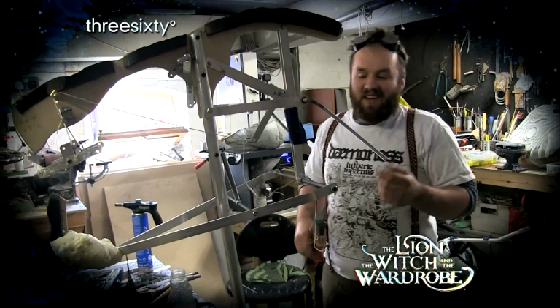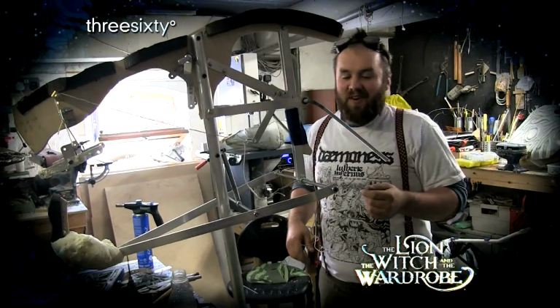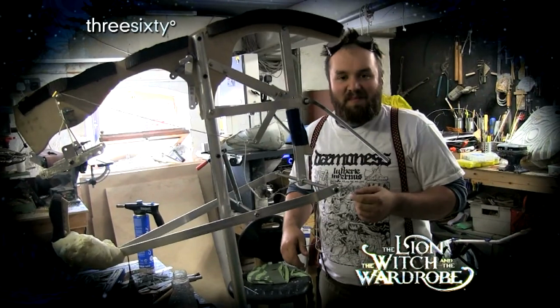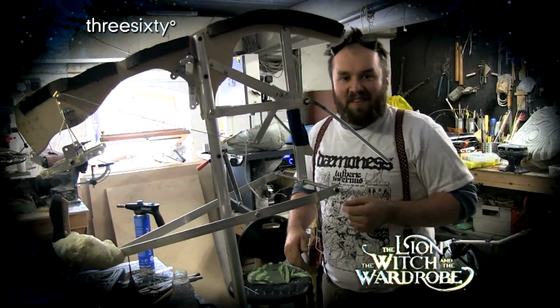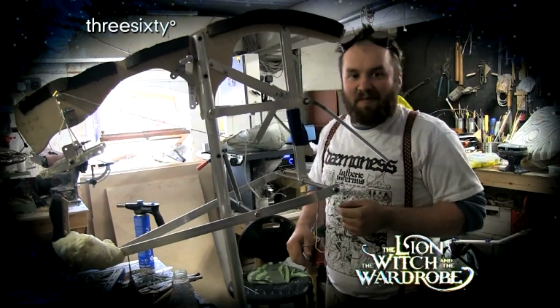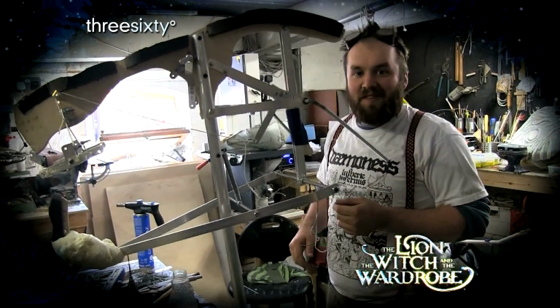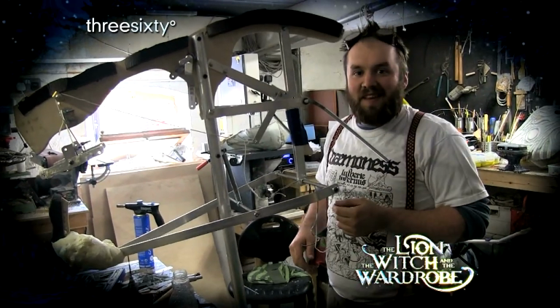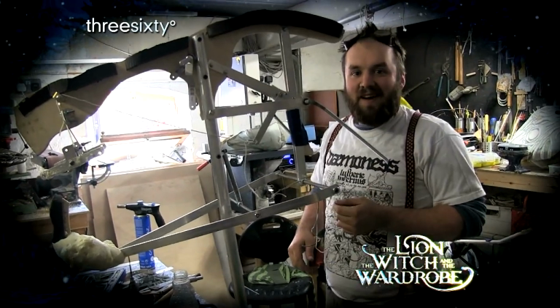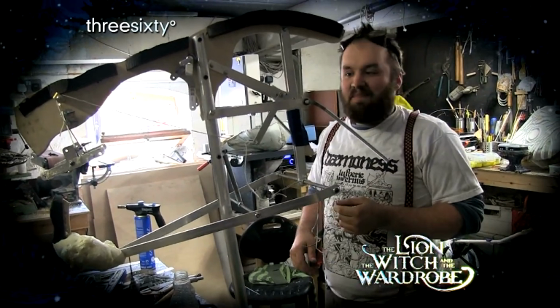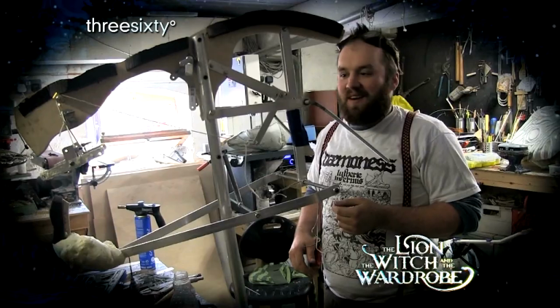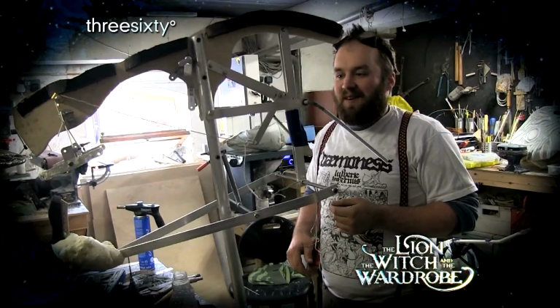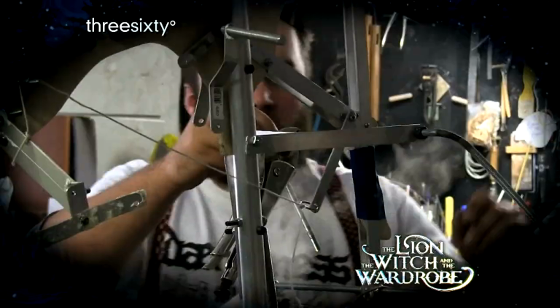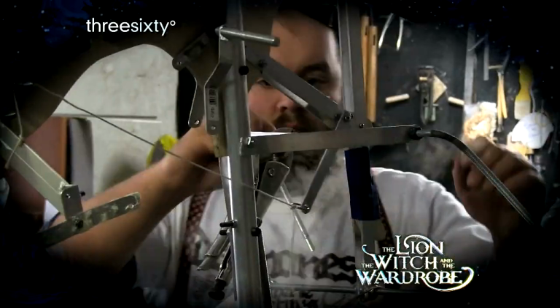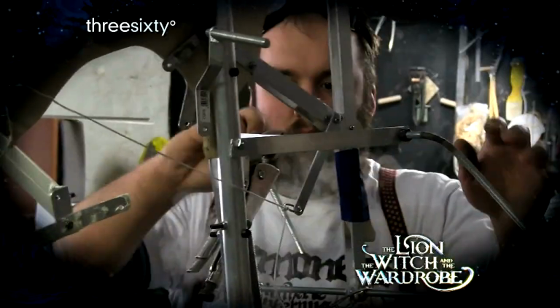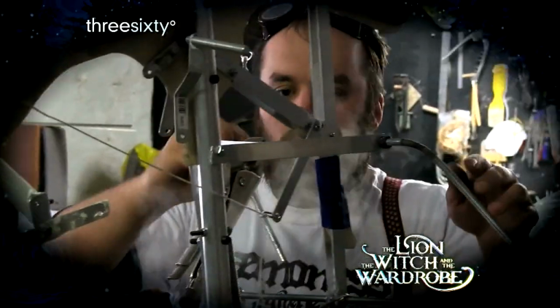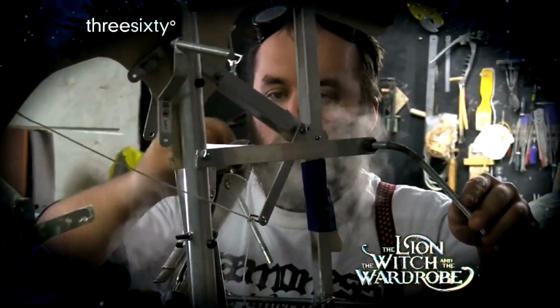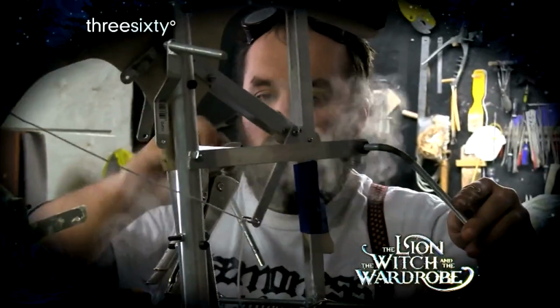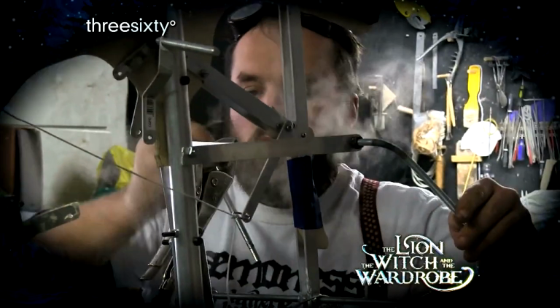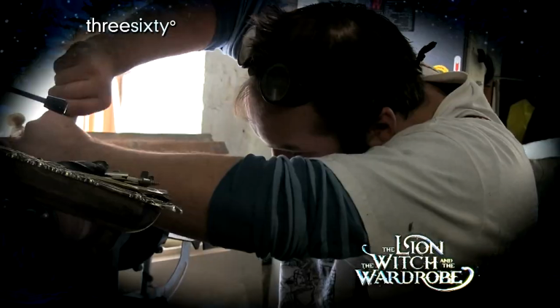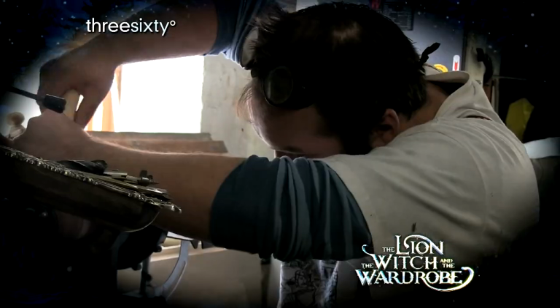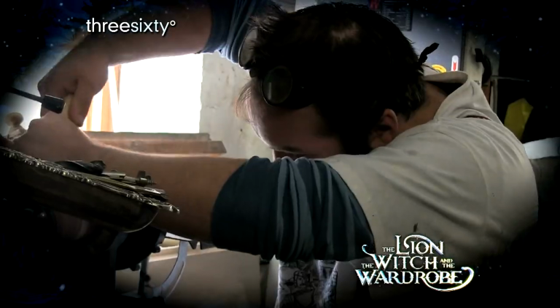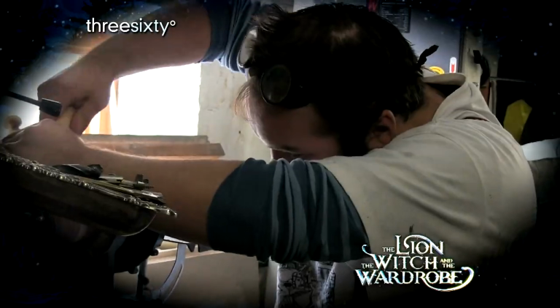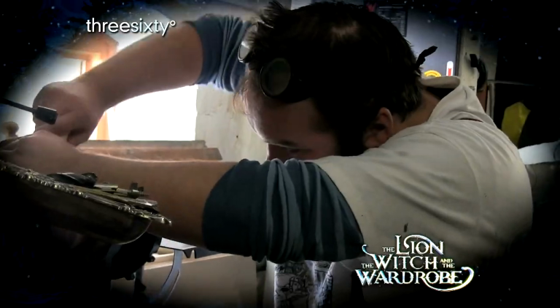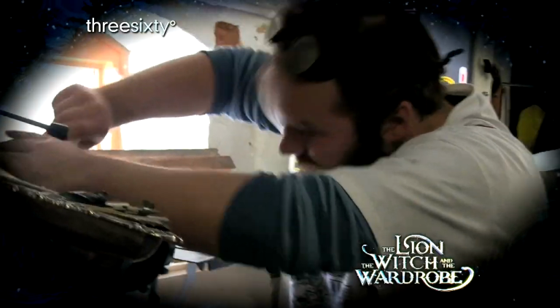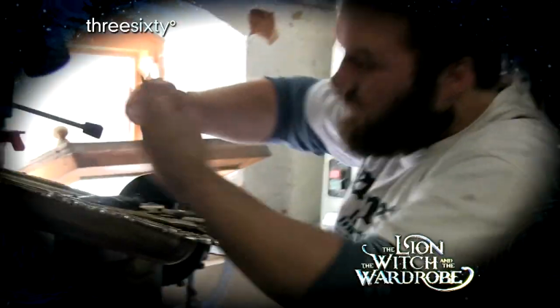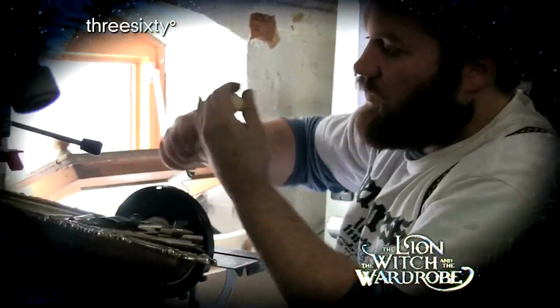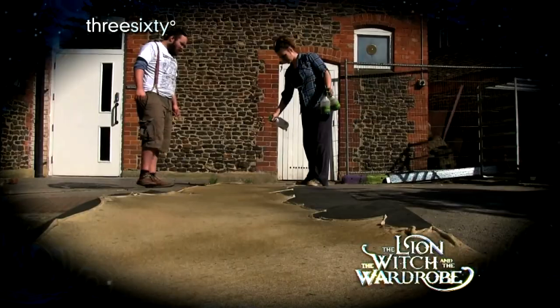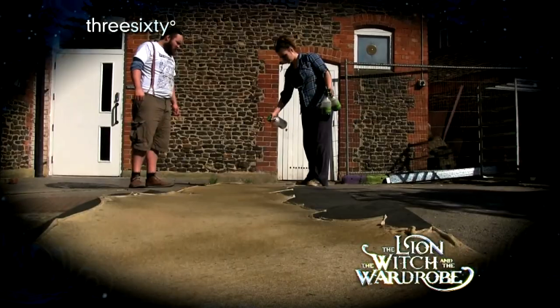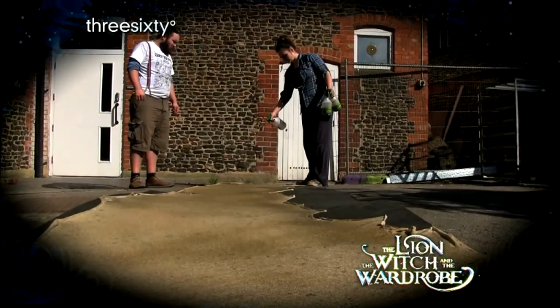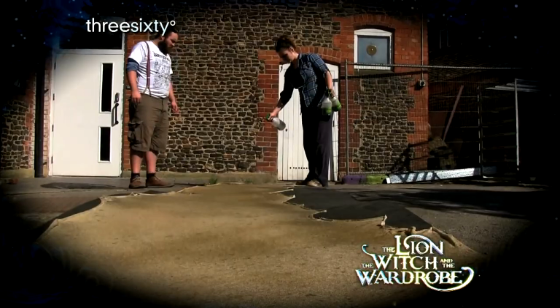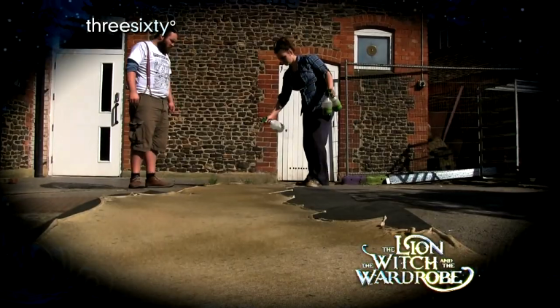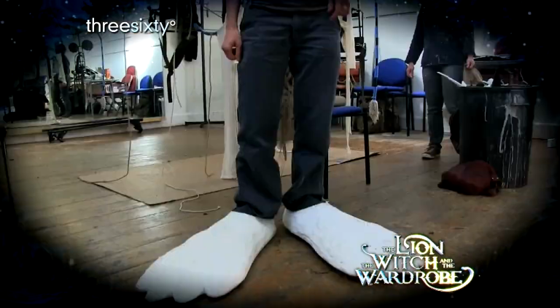Hello, I'm Max Humphreys. I'm the head puppet maker on Lion, Witch and the Wardrobe, with my small team.